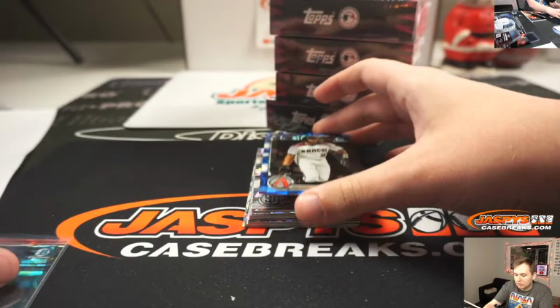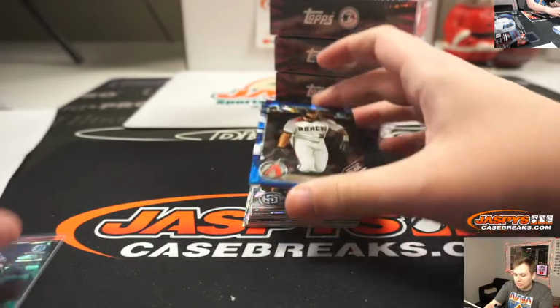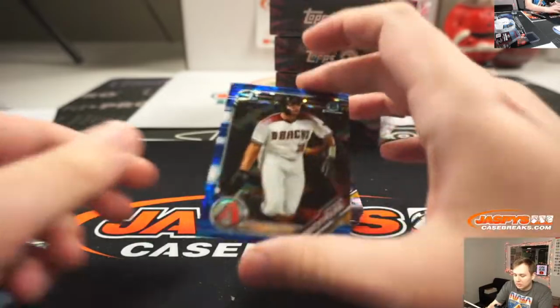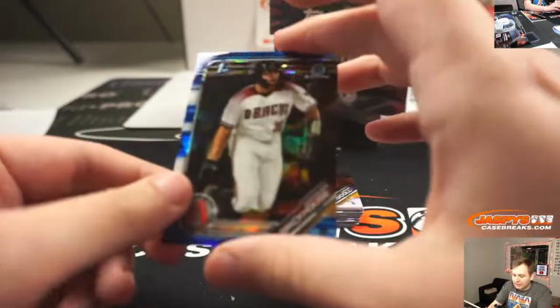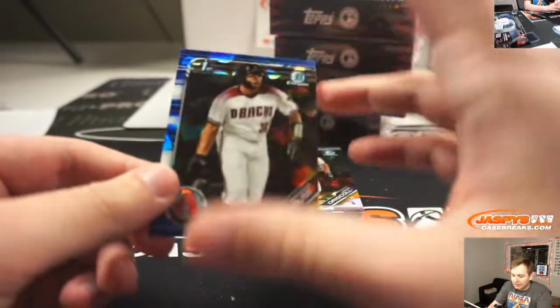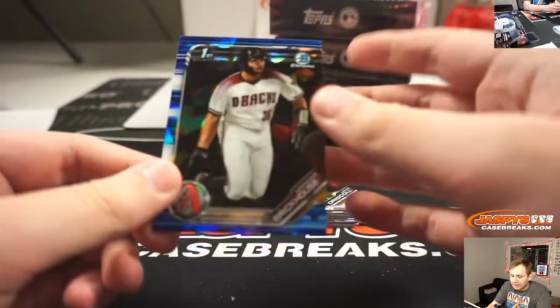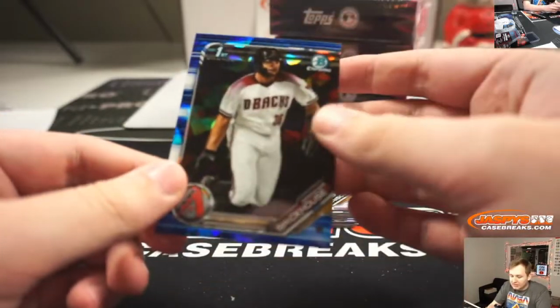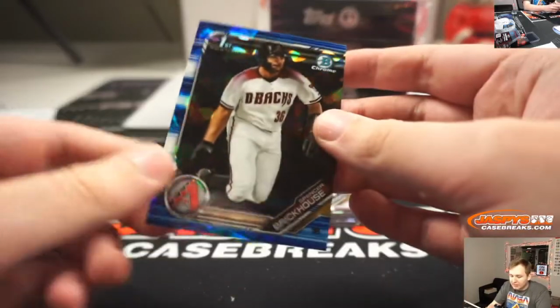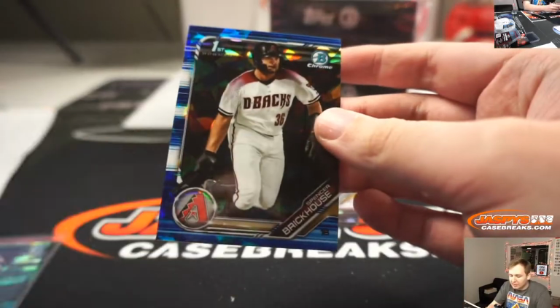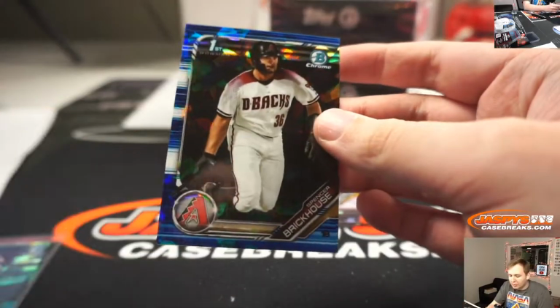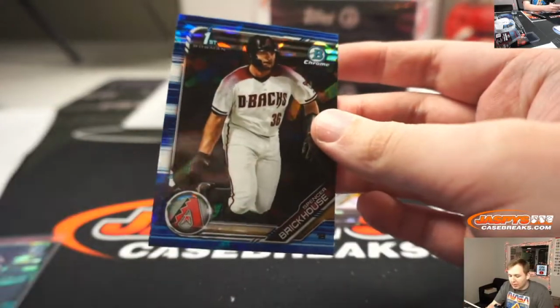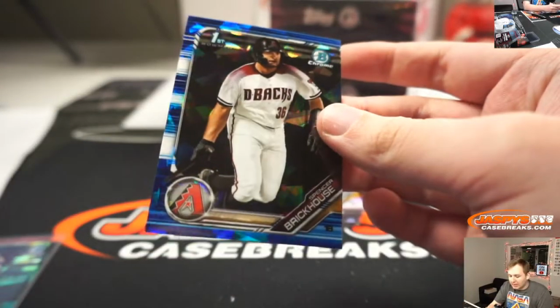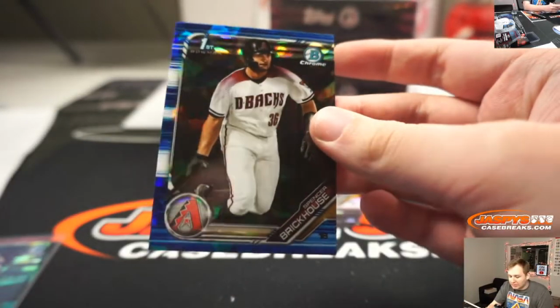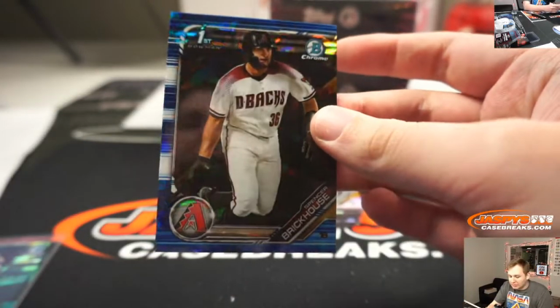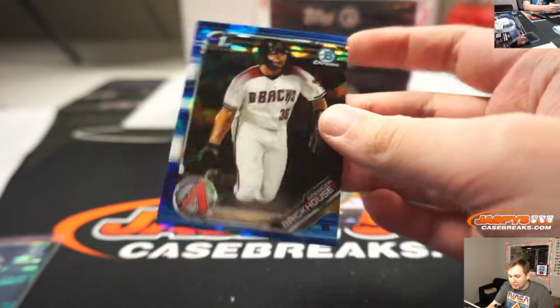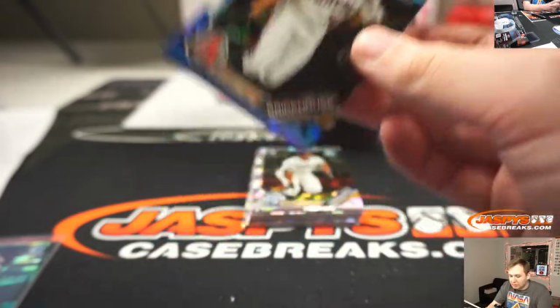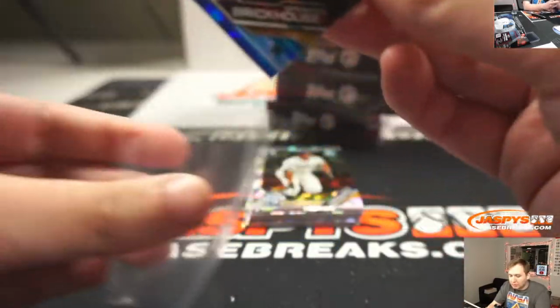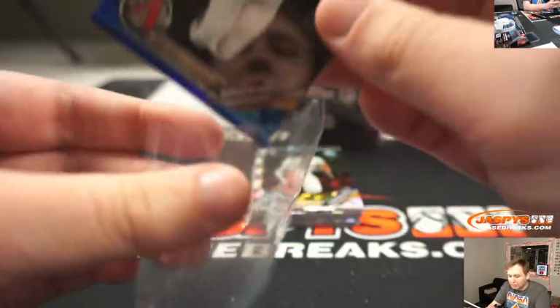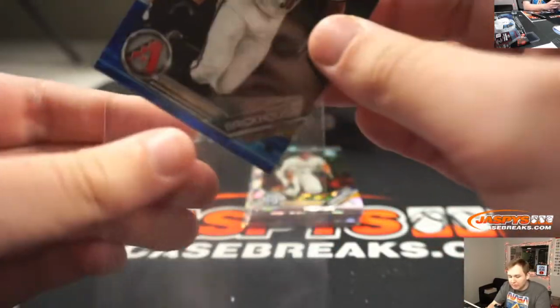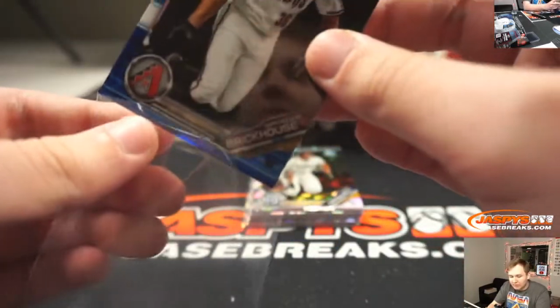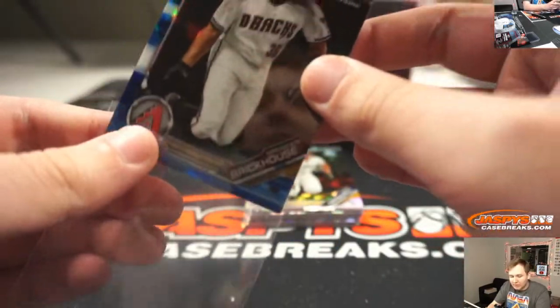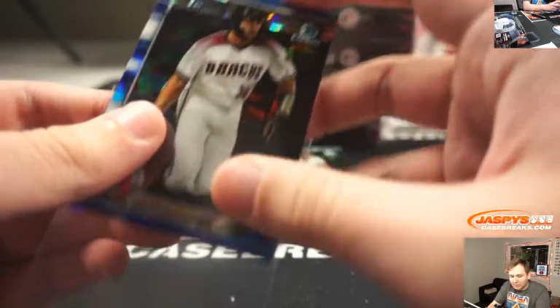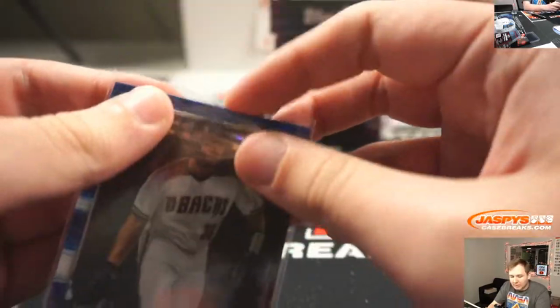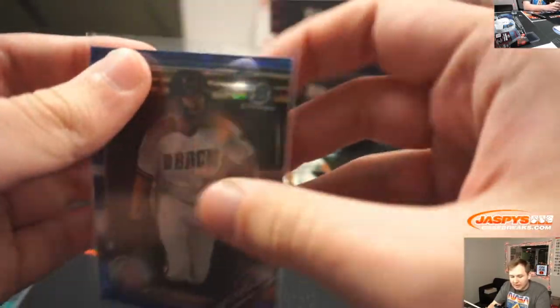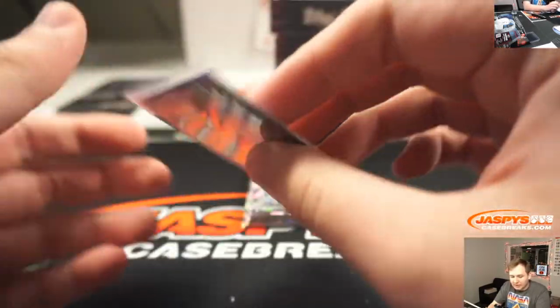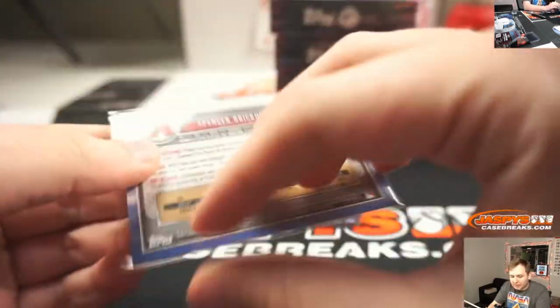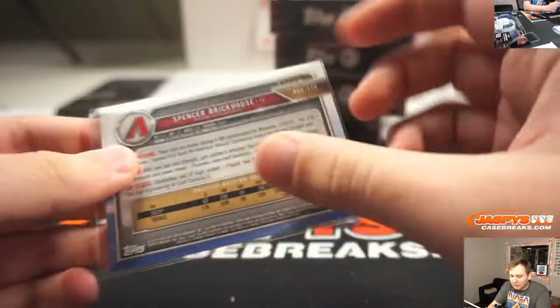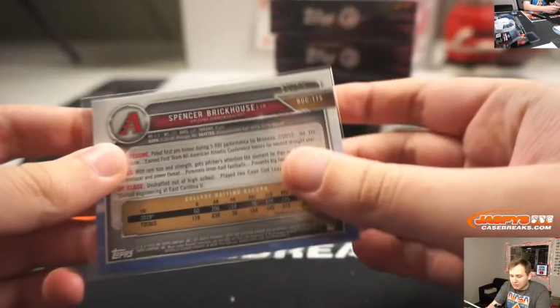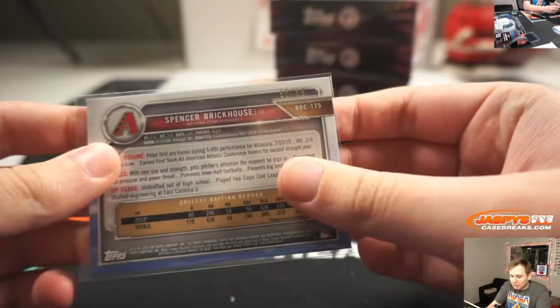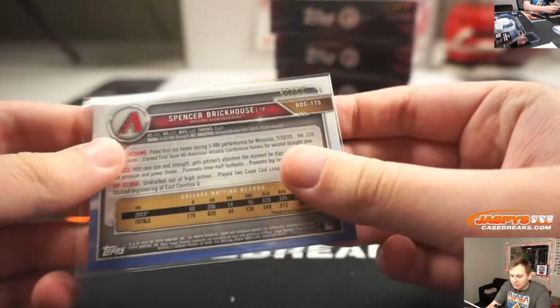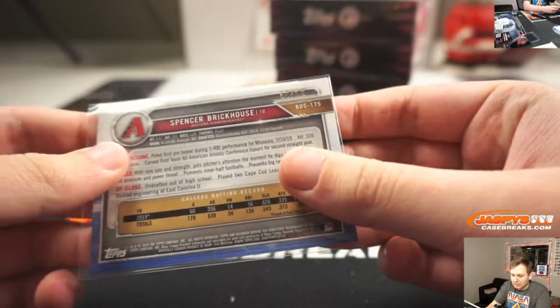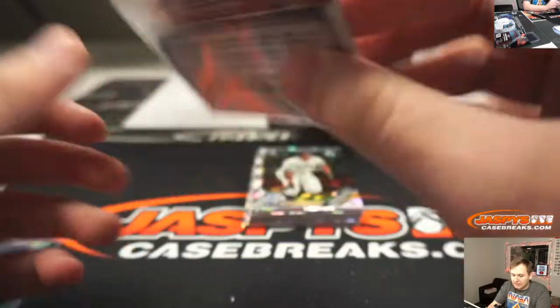There is Spencer Brickhouse. Blue — blue for the Diamondbacks. To 99.